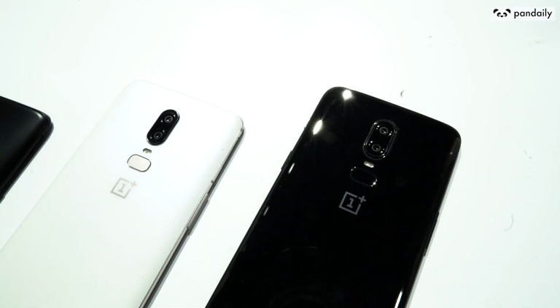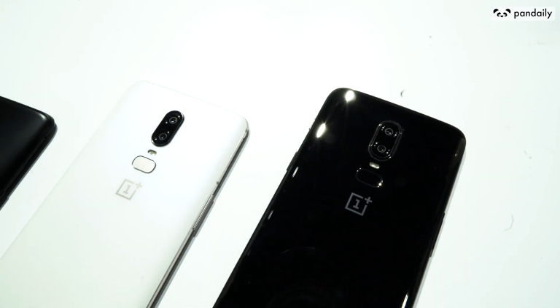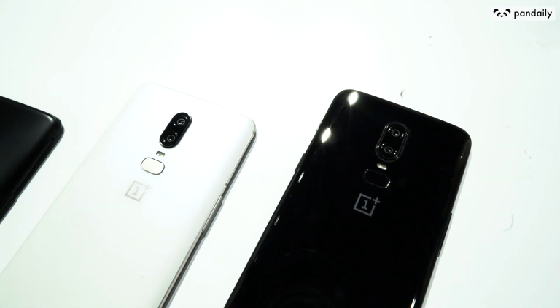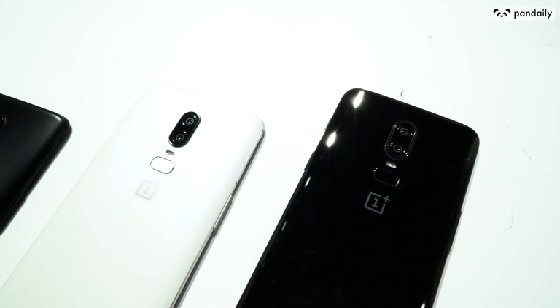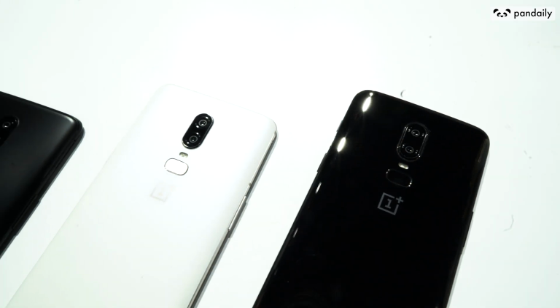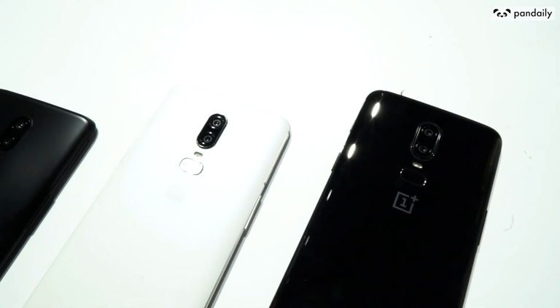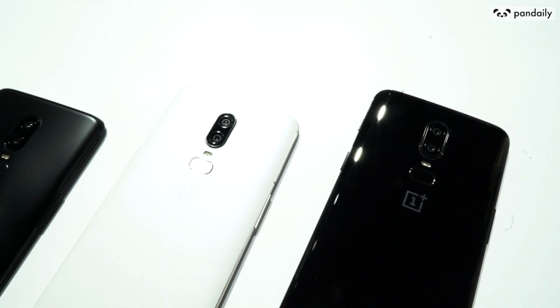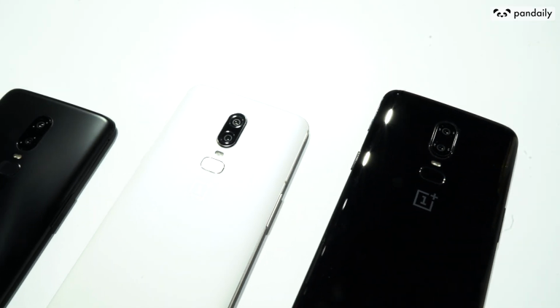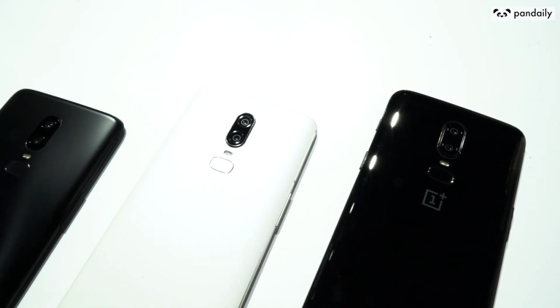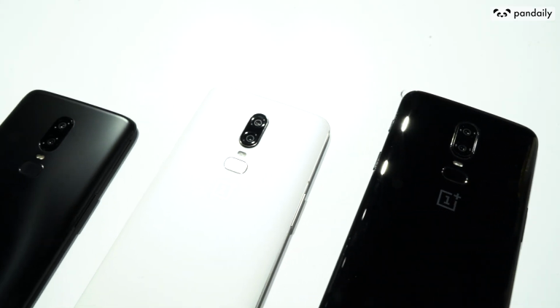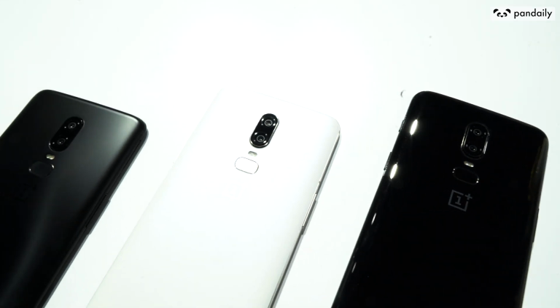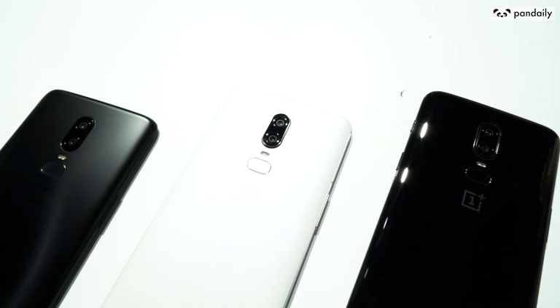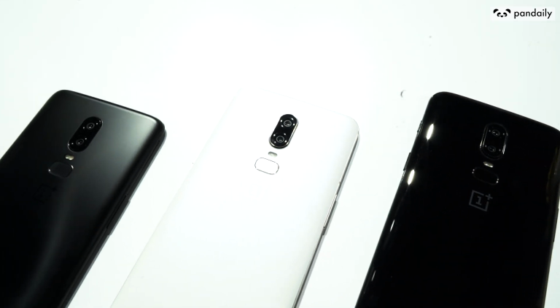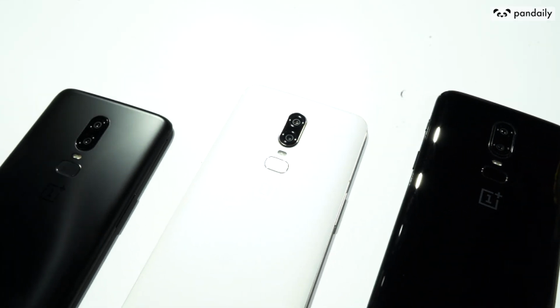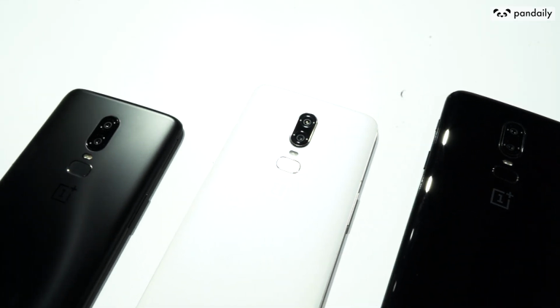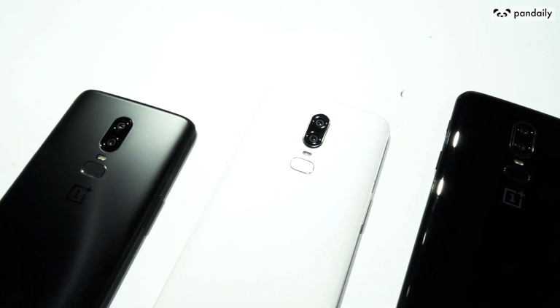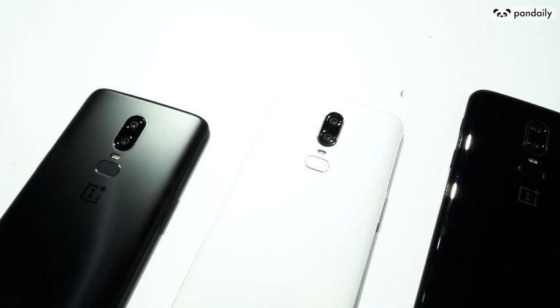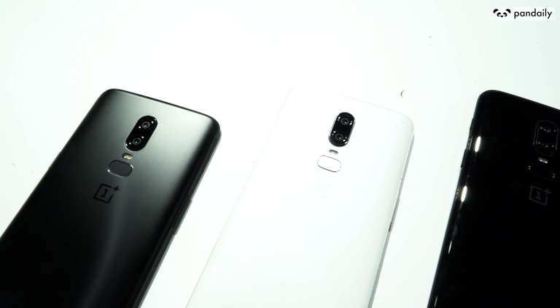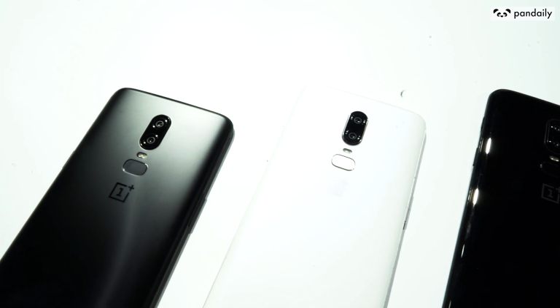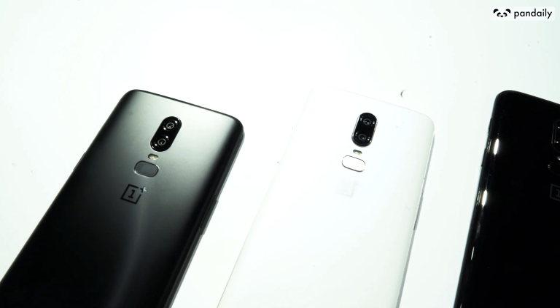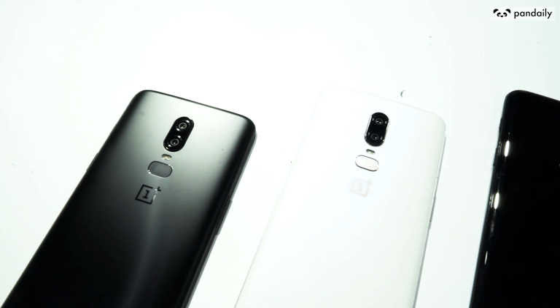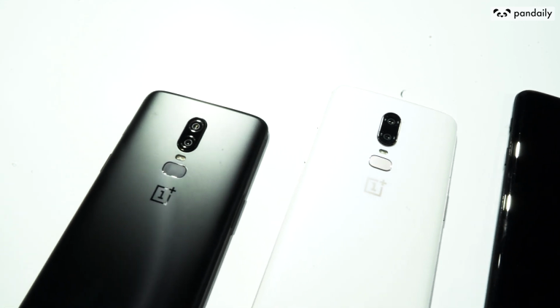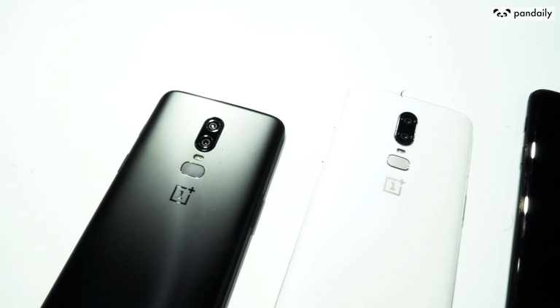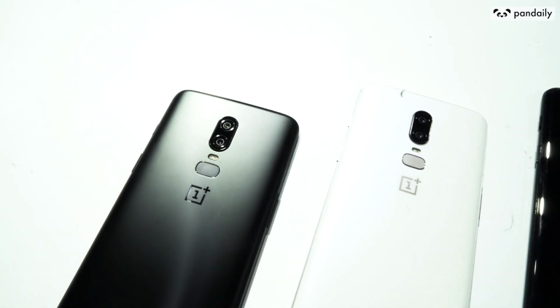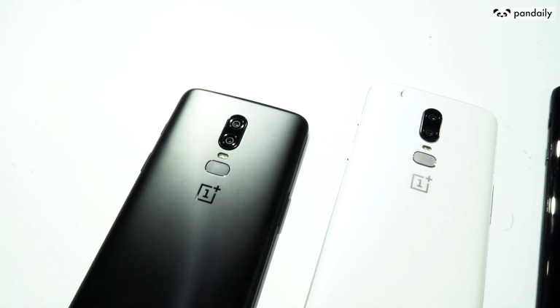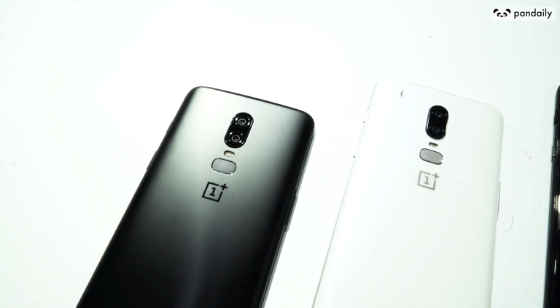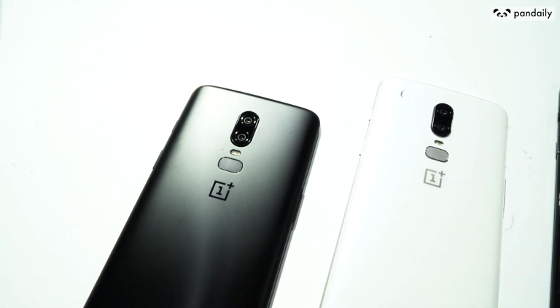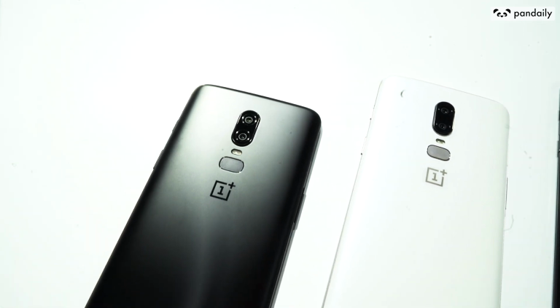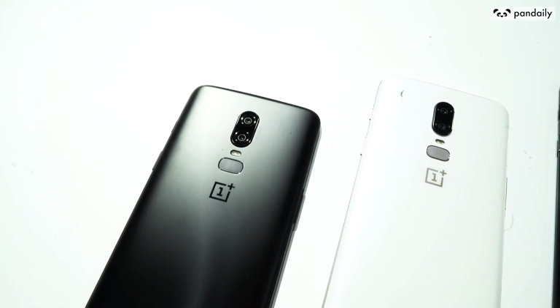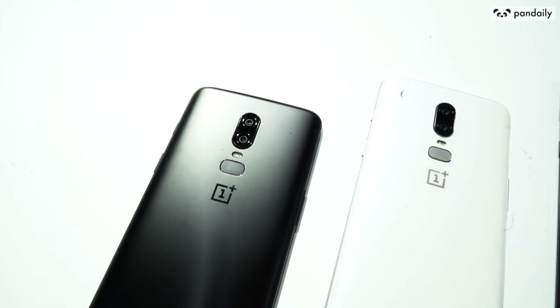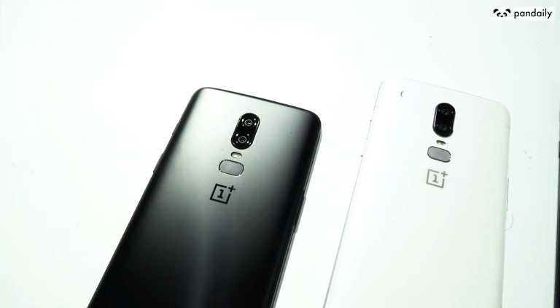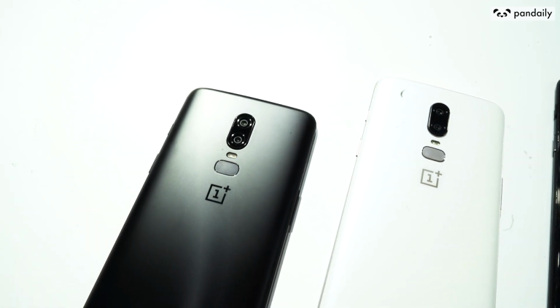The OnePlus 6 comes in mirror black, which is shiny, midnight black, which is like a matte black, and also silk white.